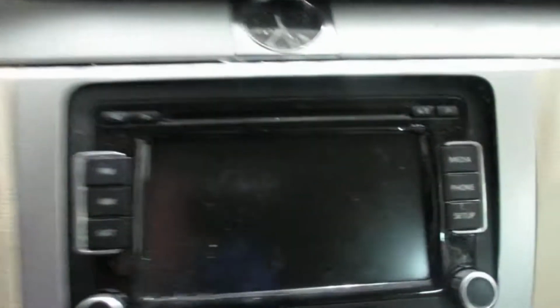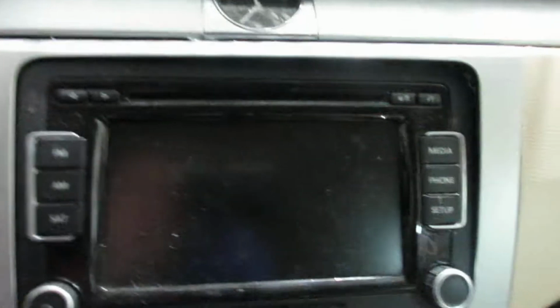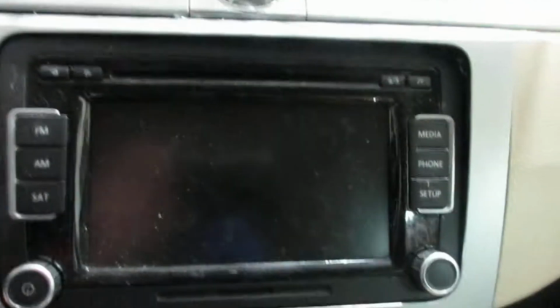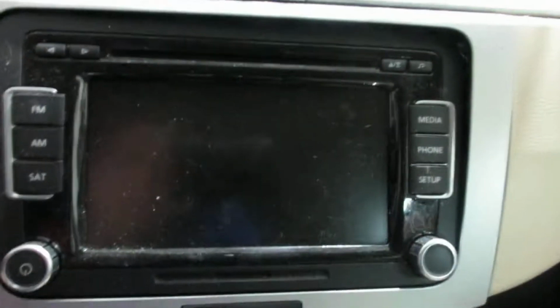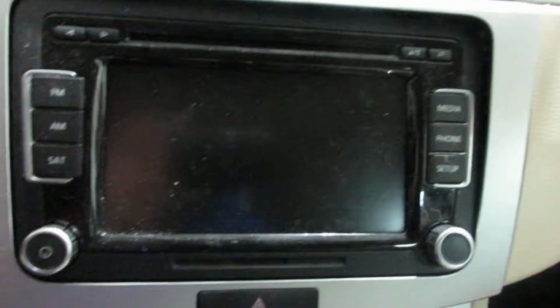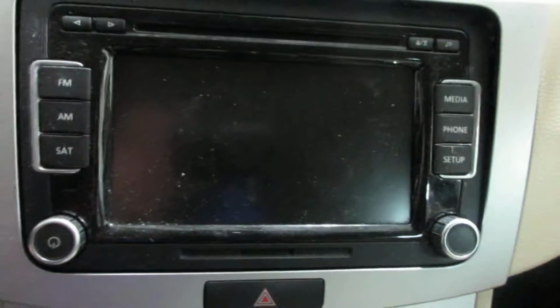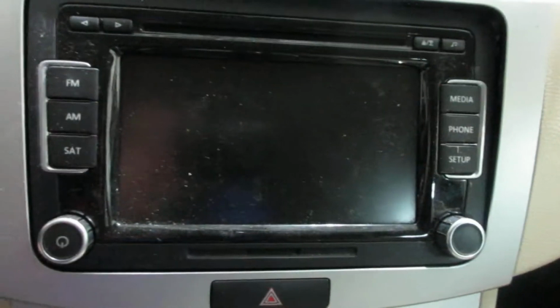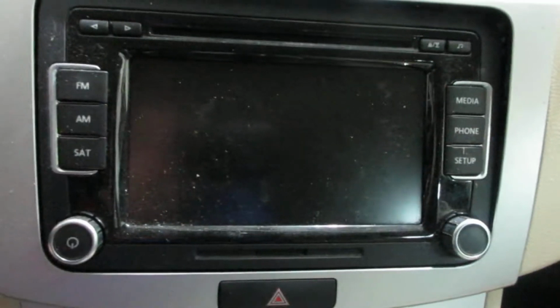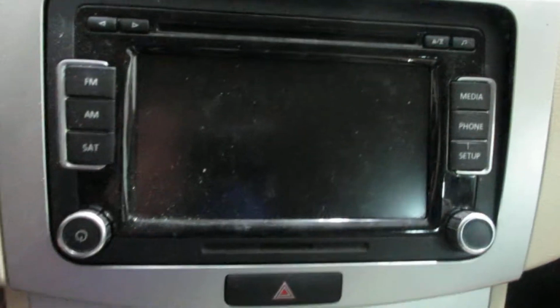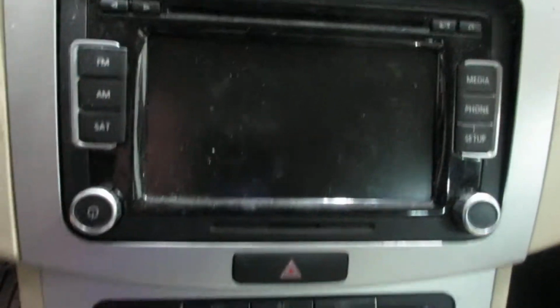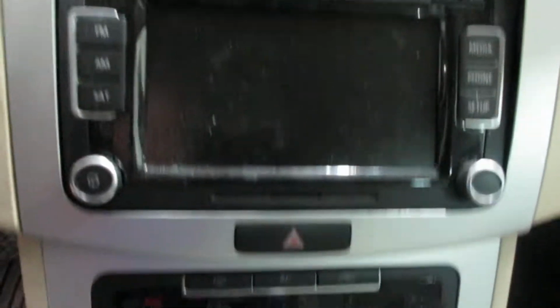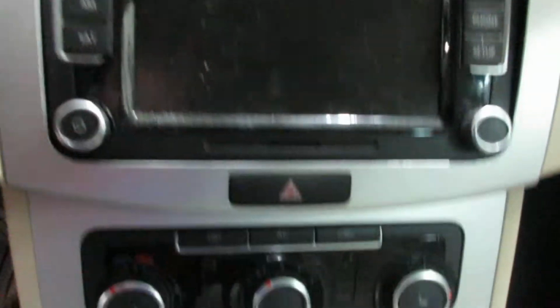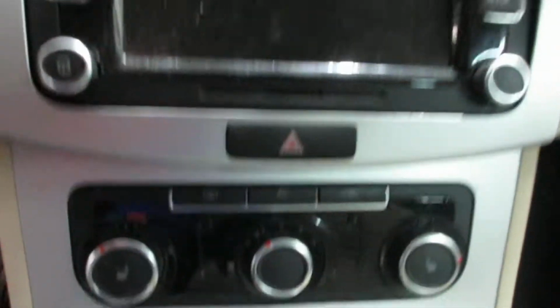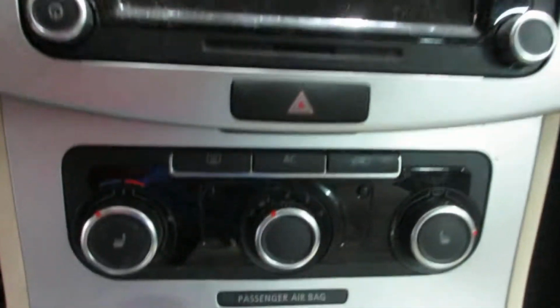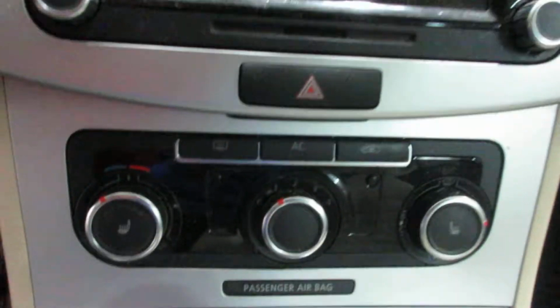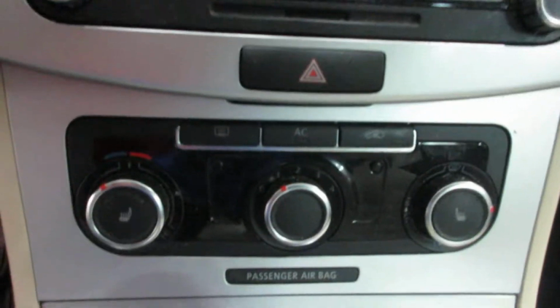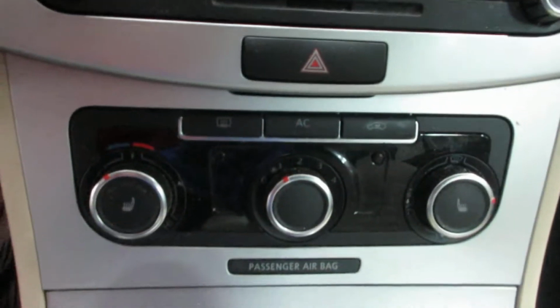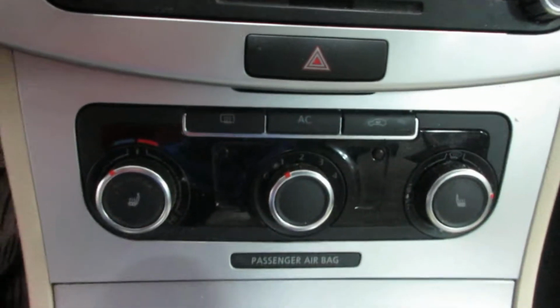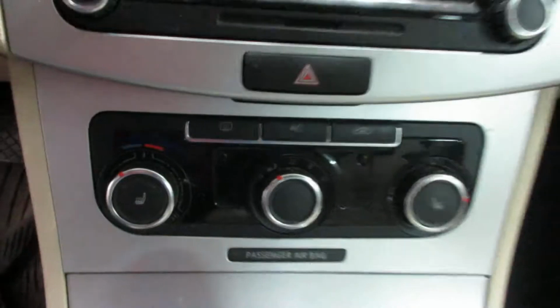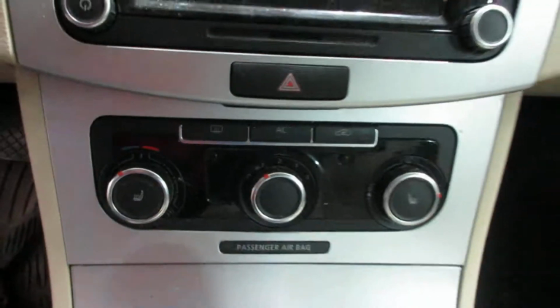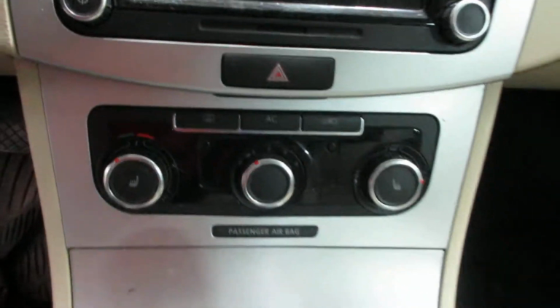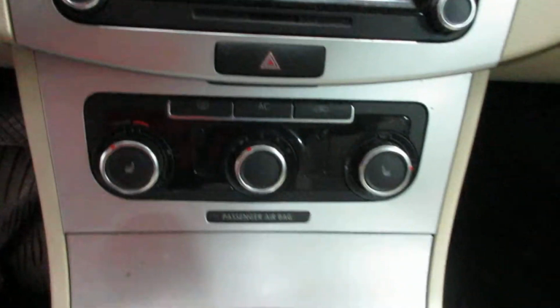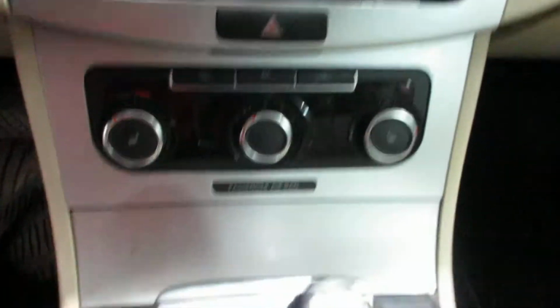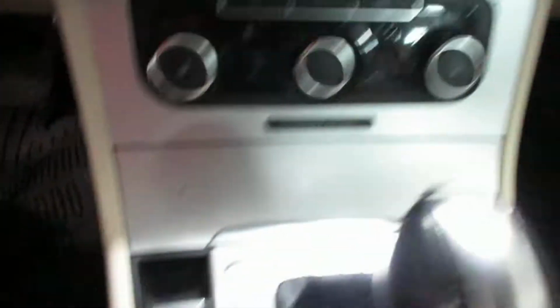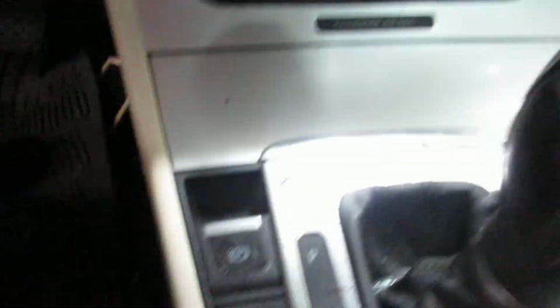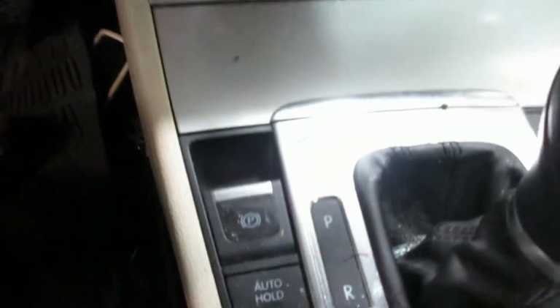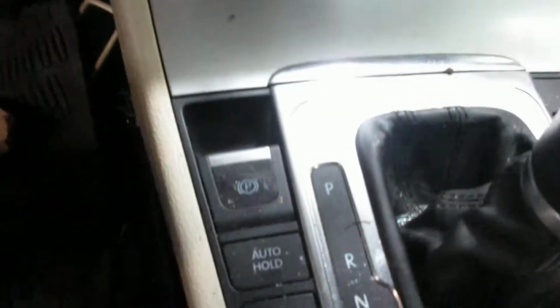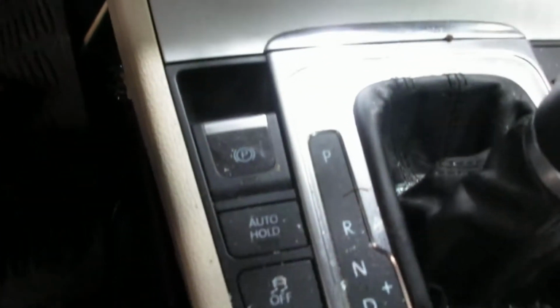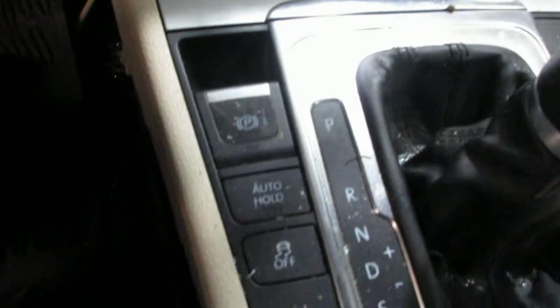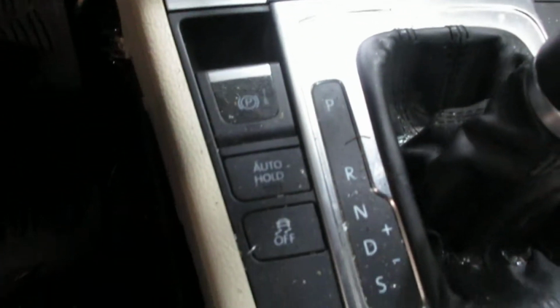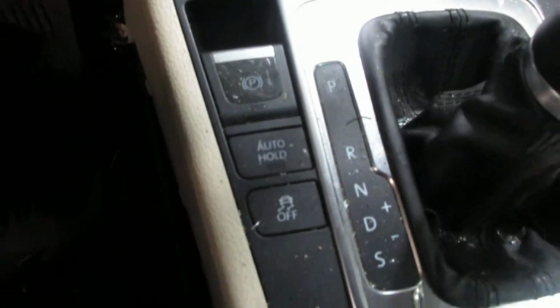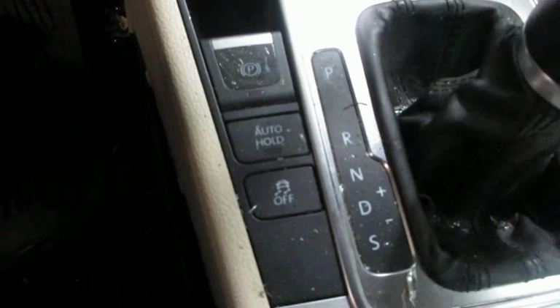There's a nice display screen, CD player, temperature controls, and an electric parking brake.